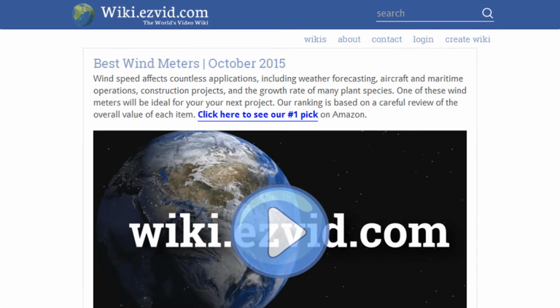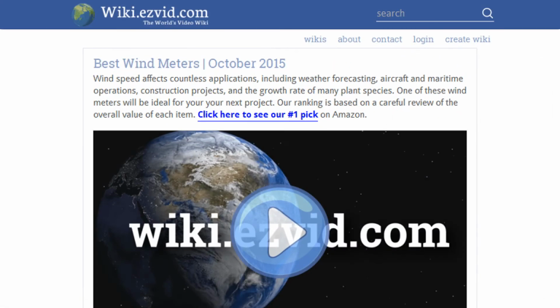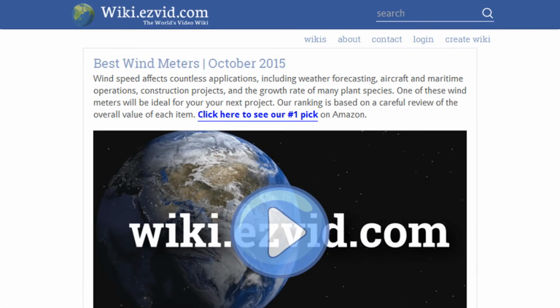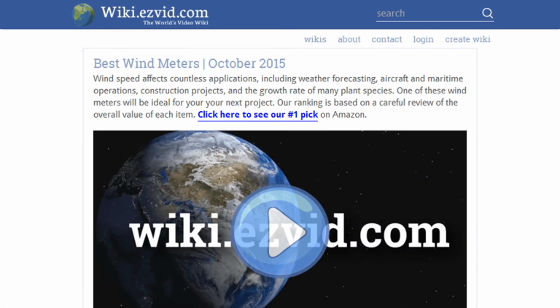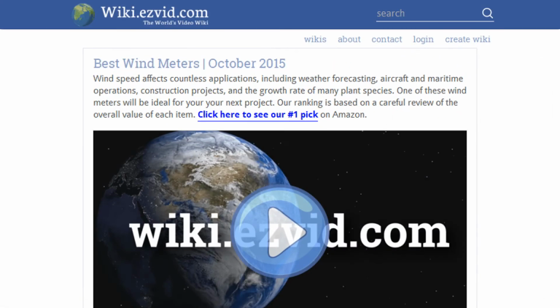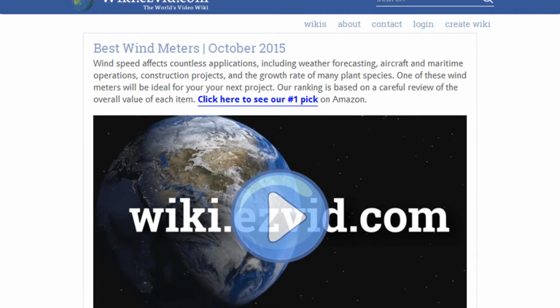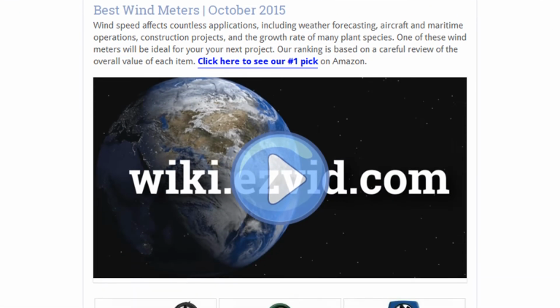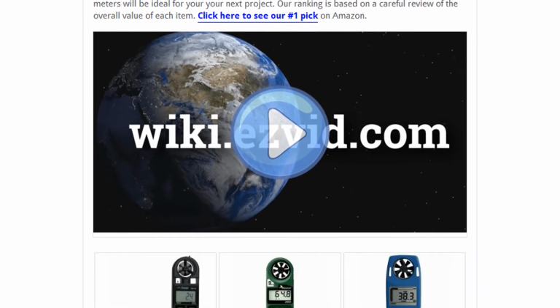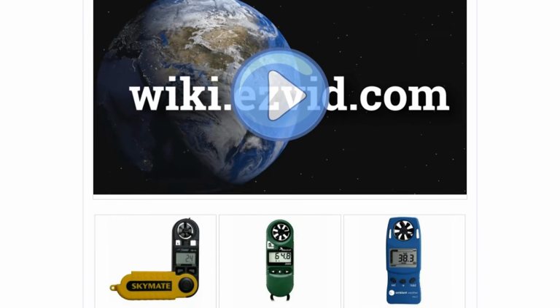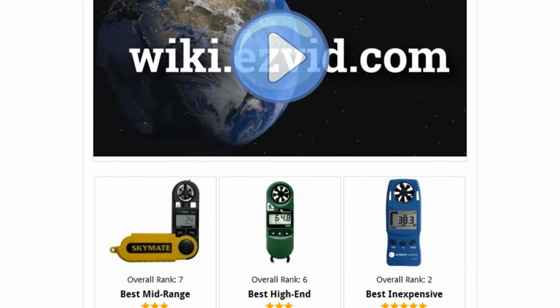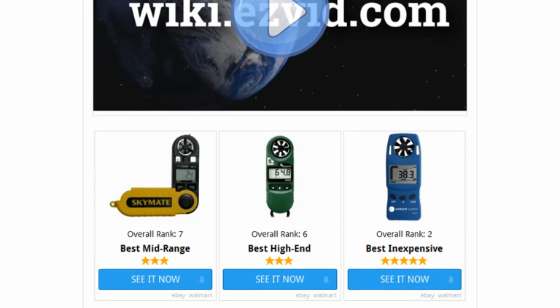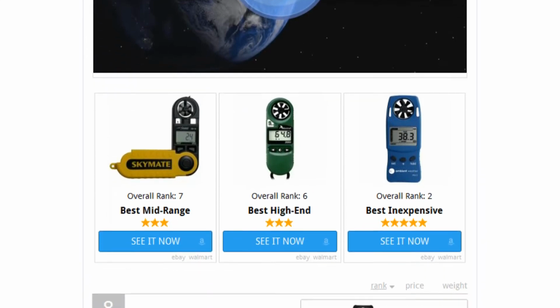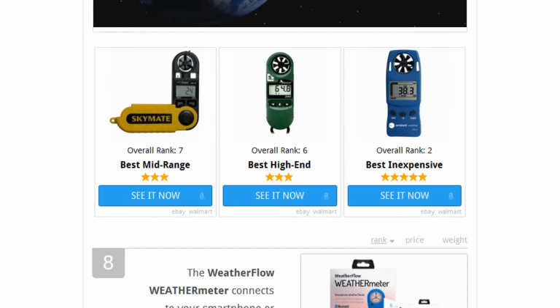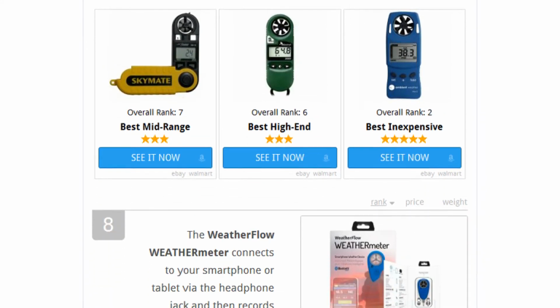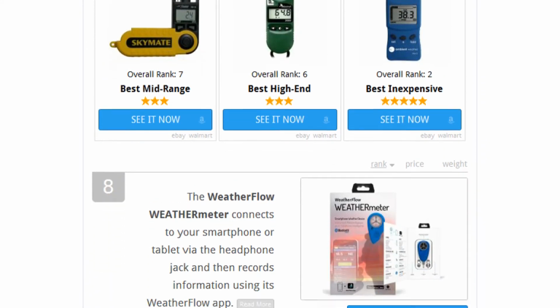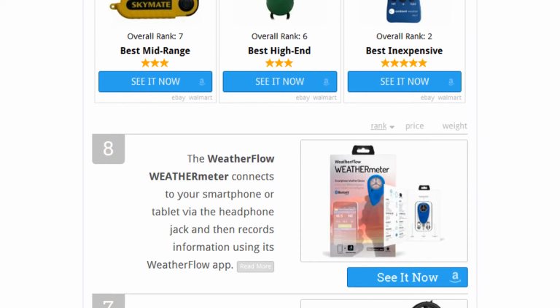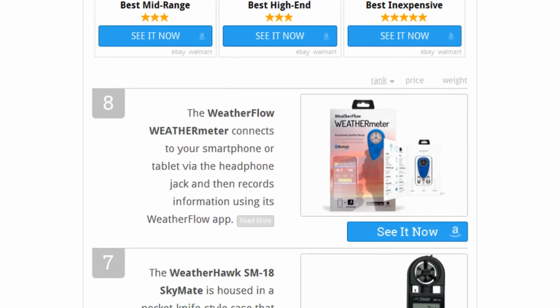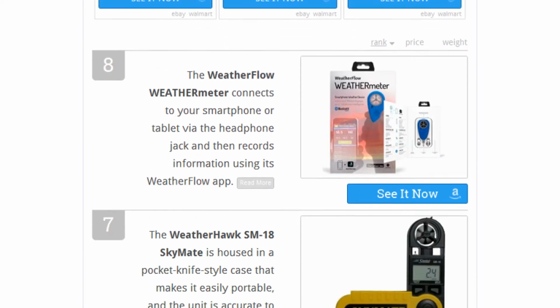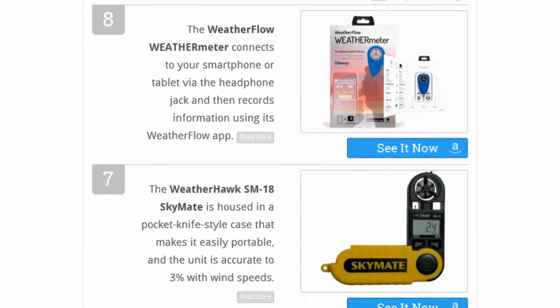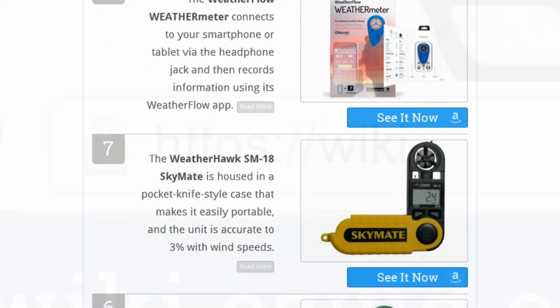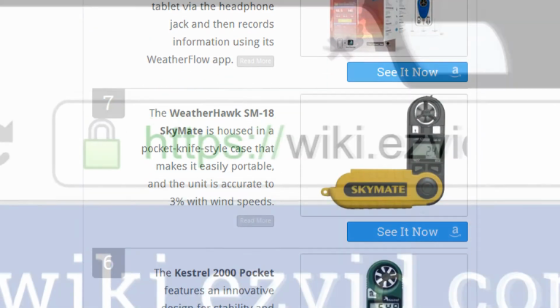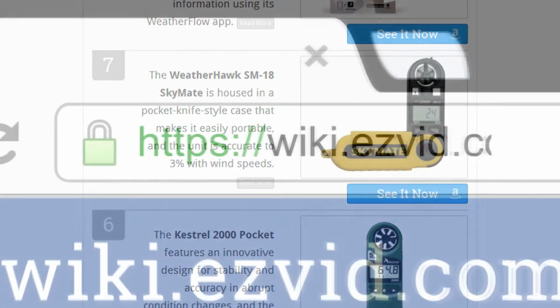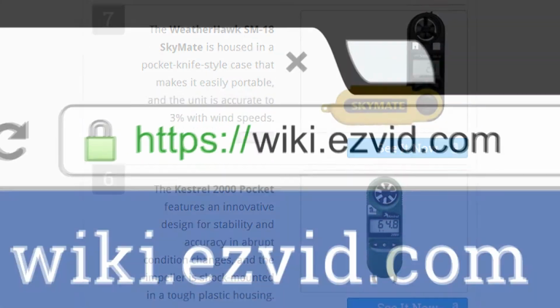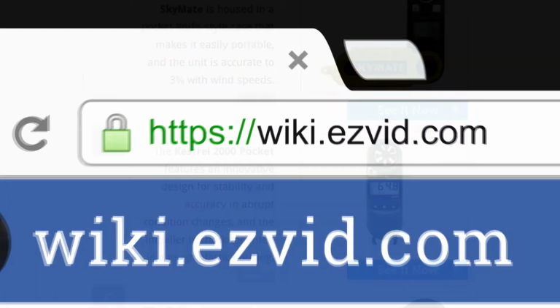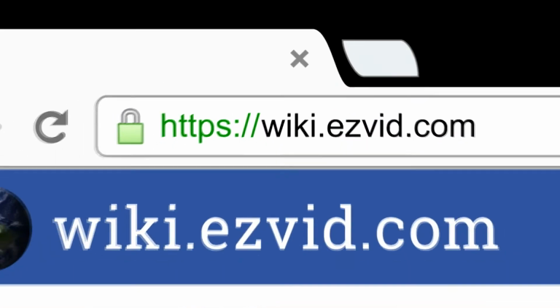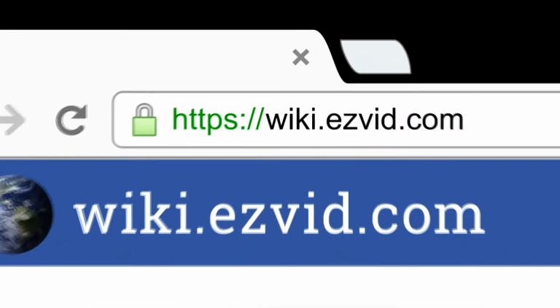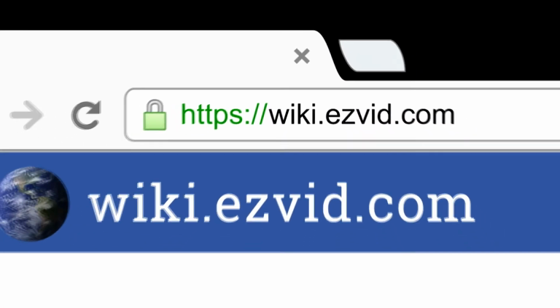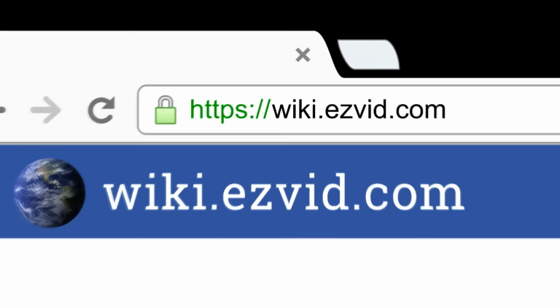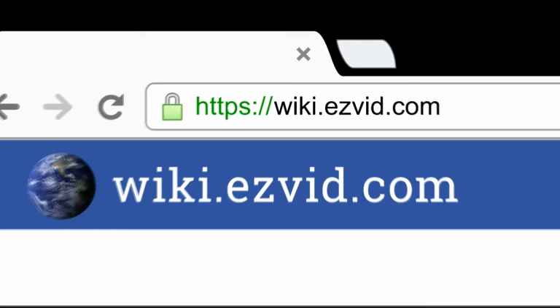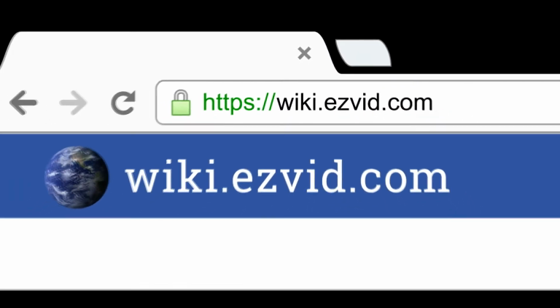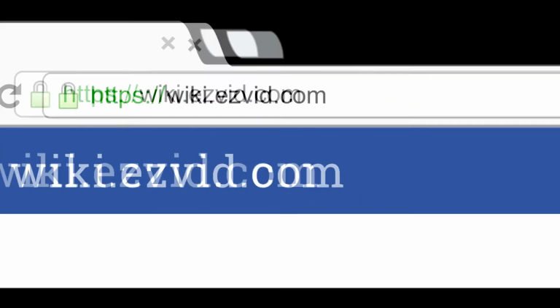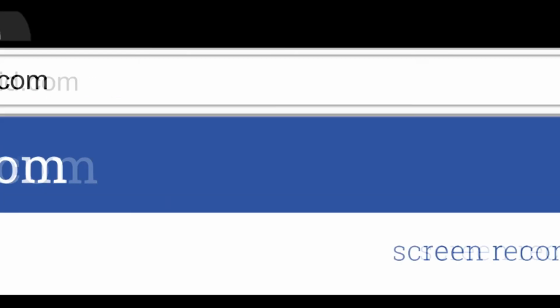To see all this stuff, go to wiki.easyvid.com and search for wind meters, or click beneath this video.